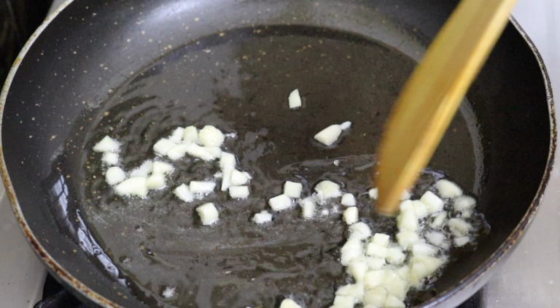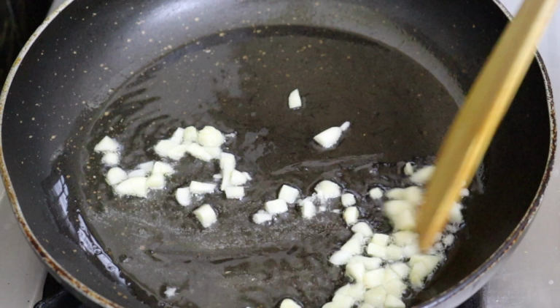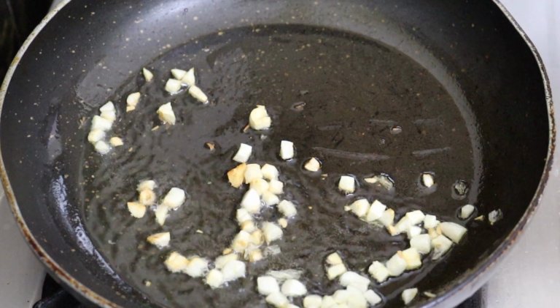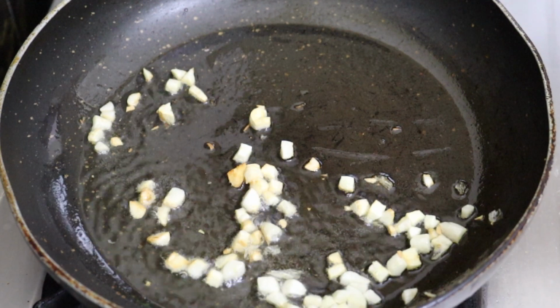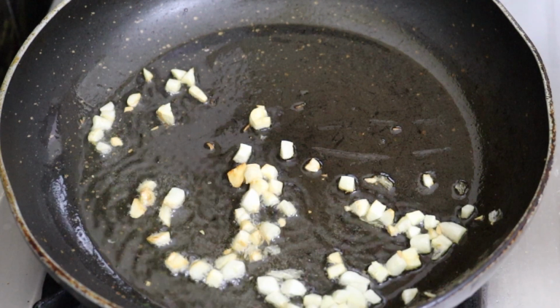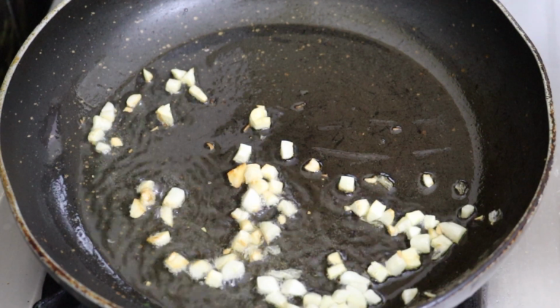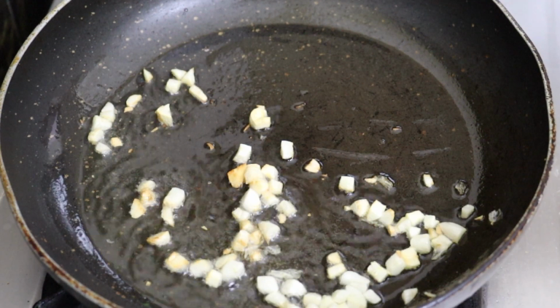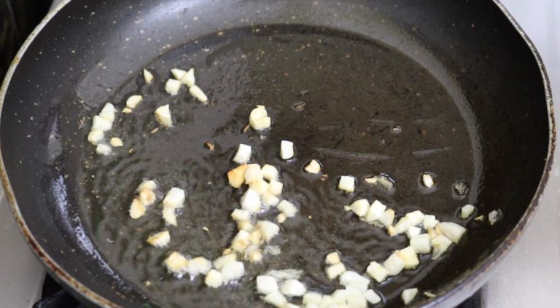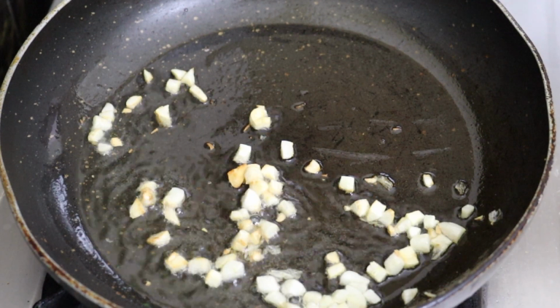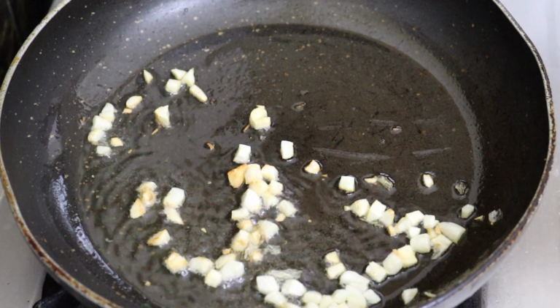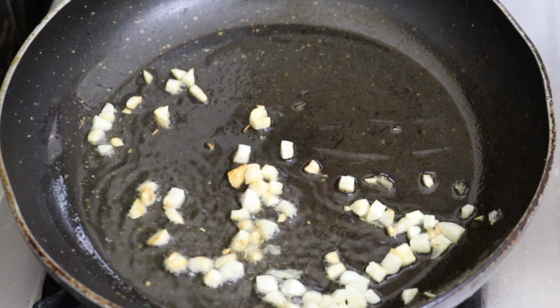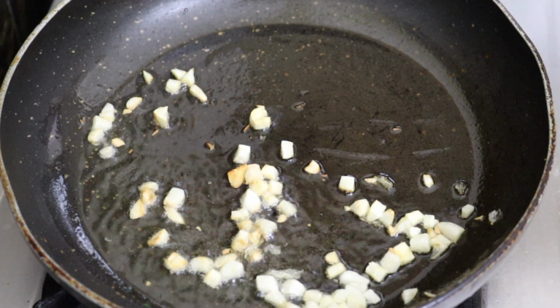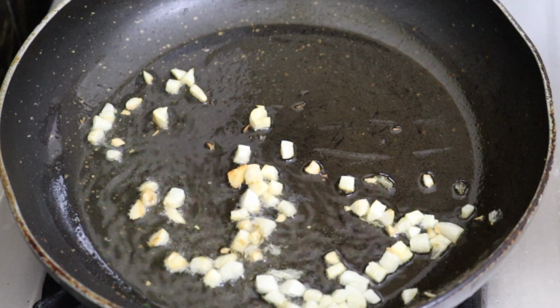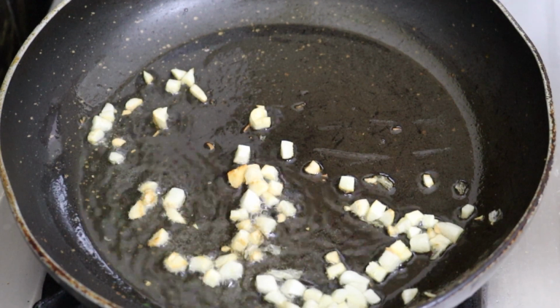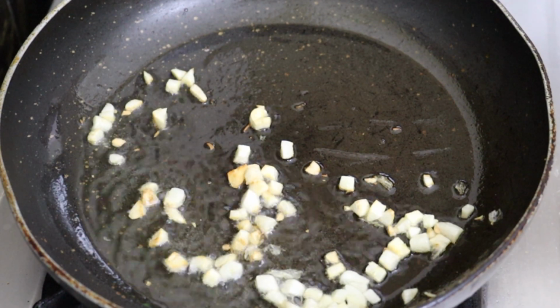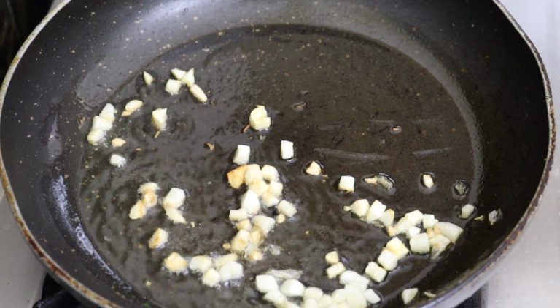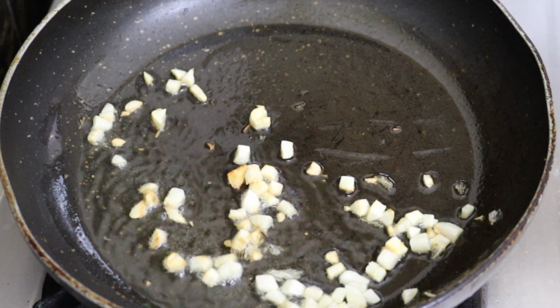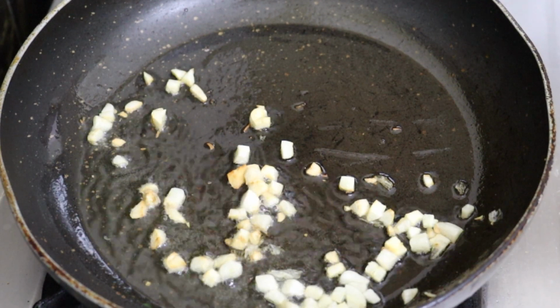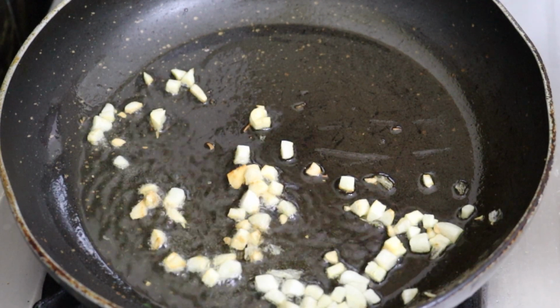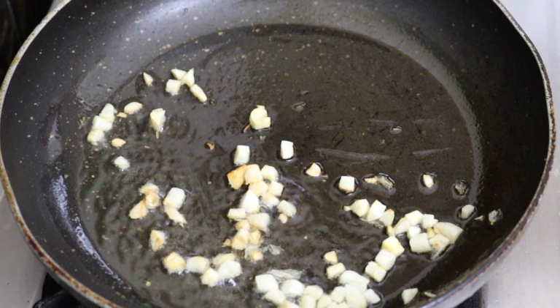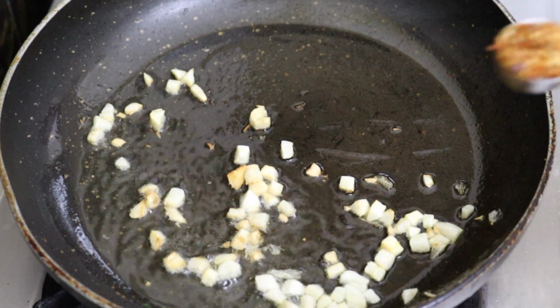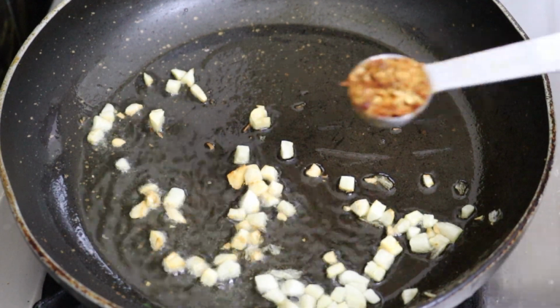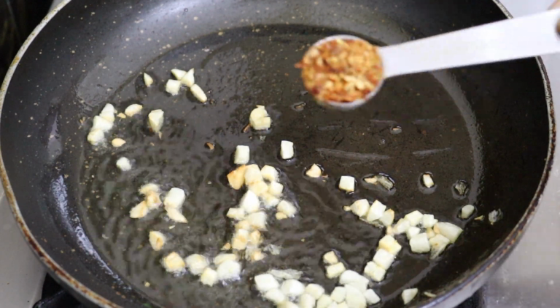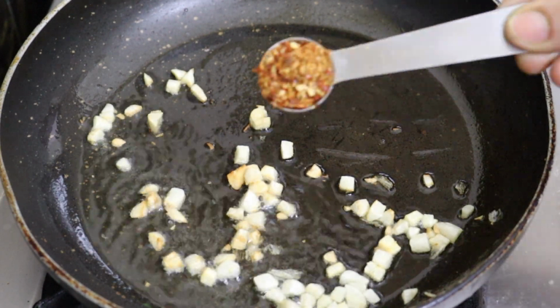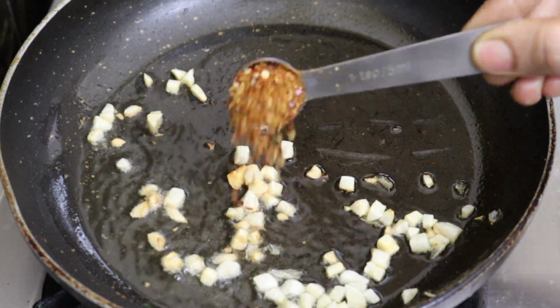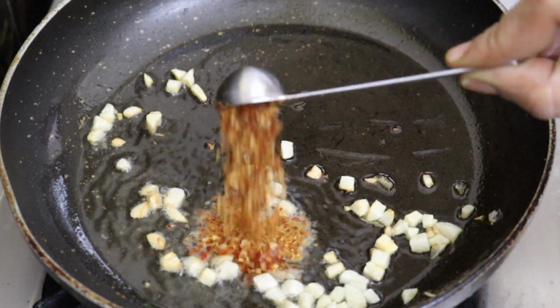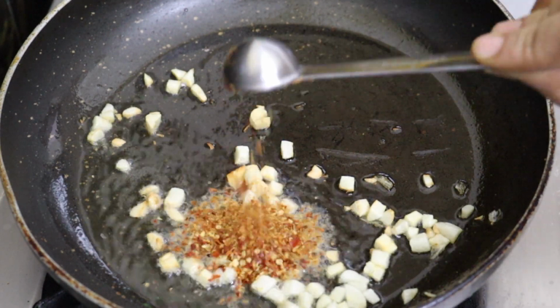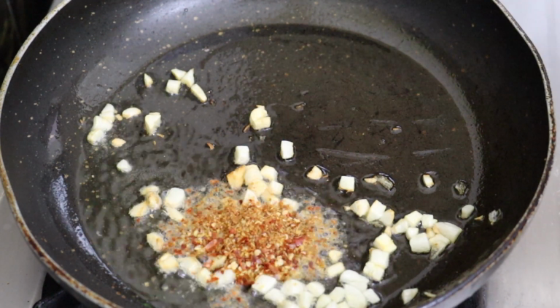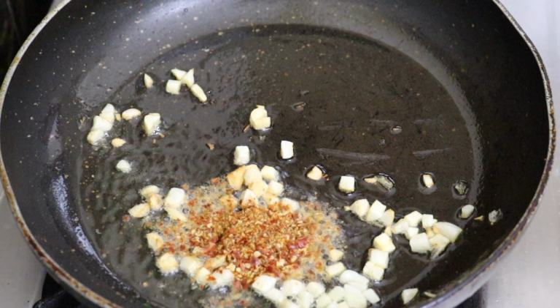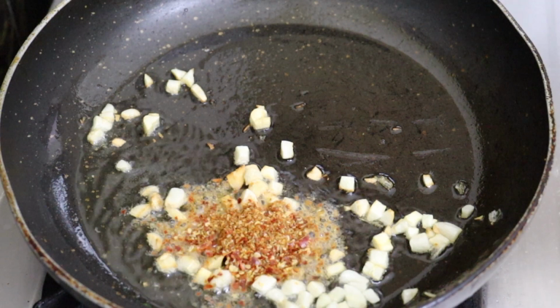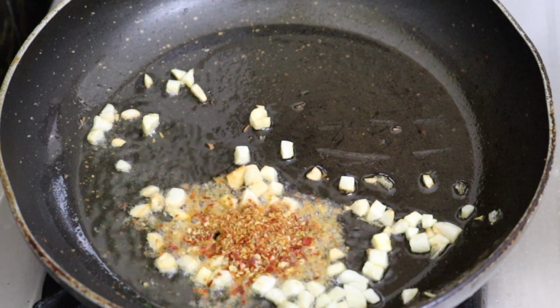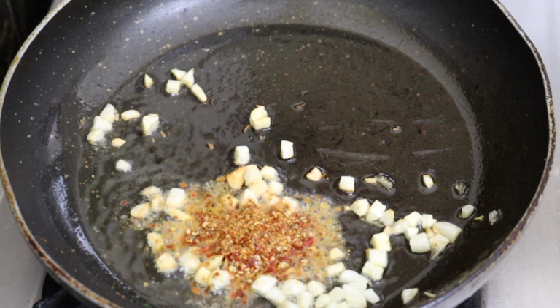When the oil is heated, let's fry it. Add 1 tsp of garlic powder.